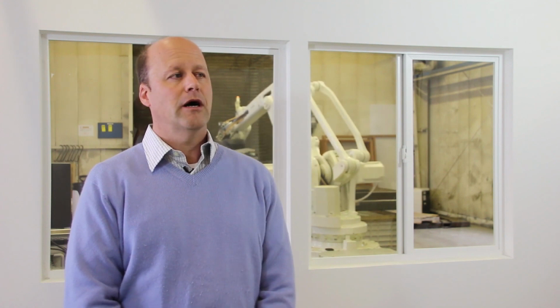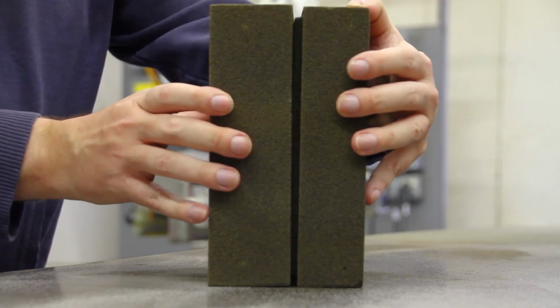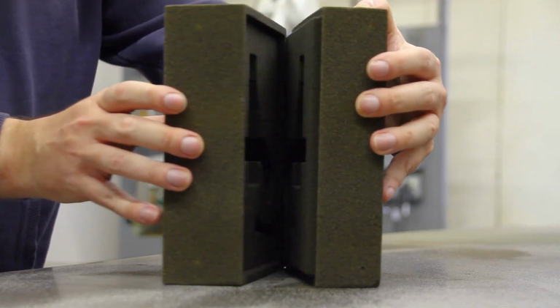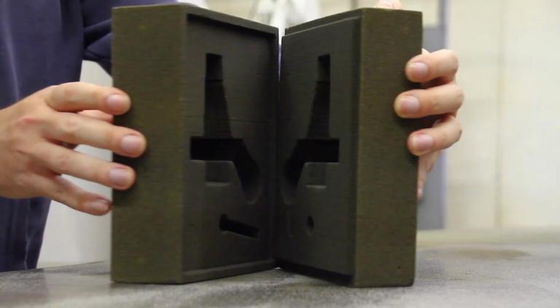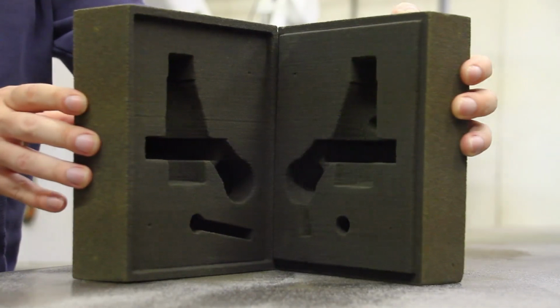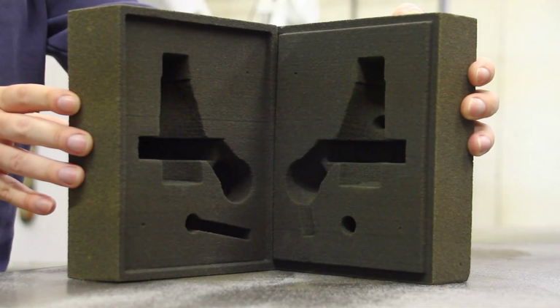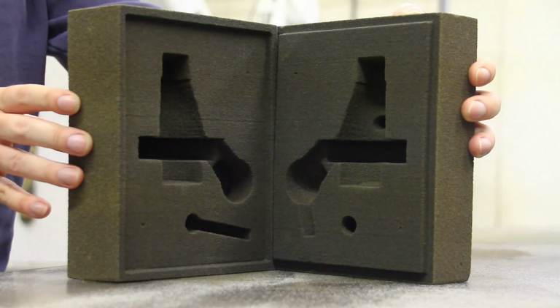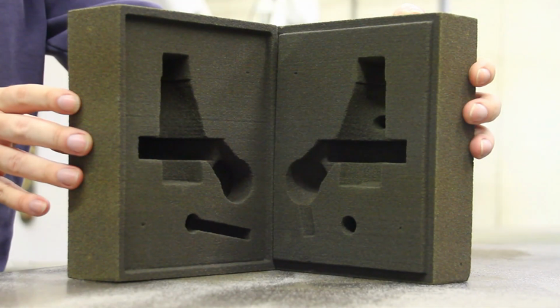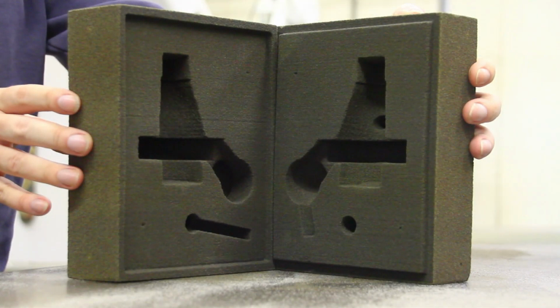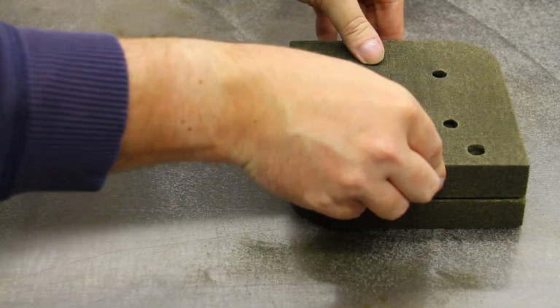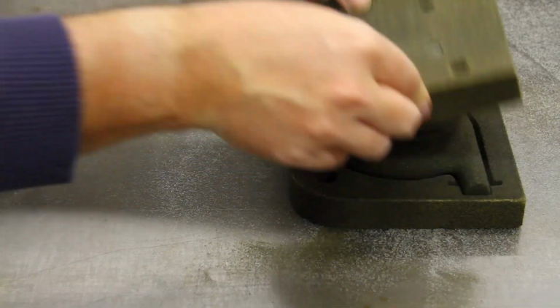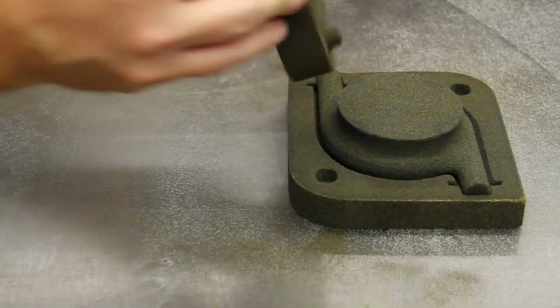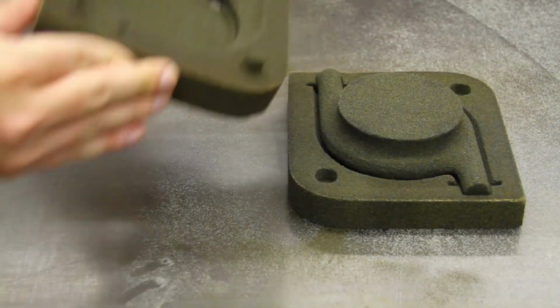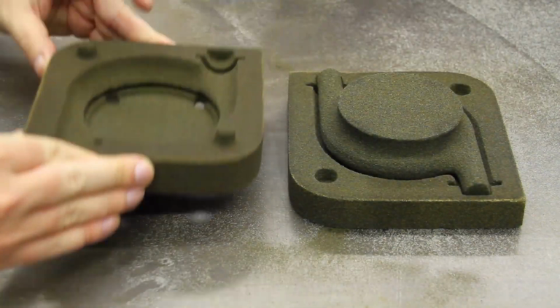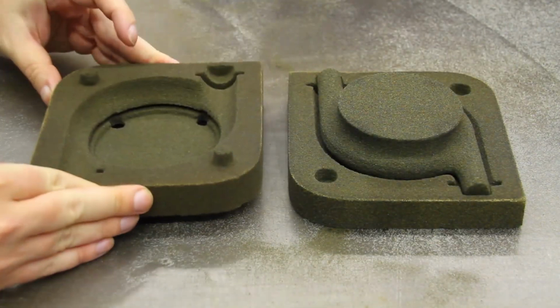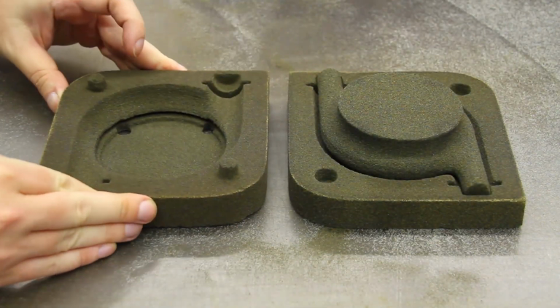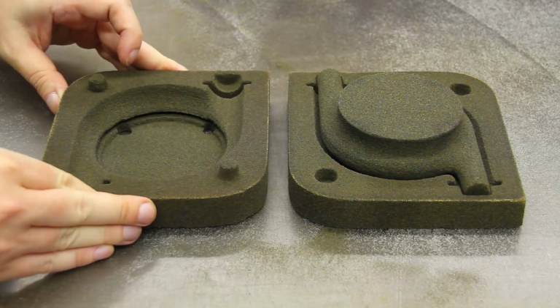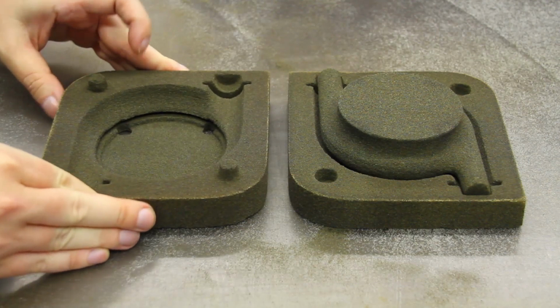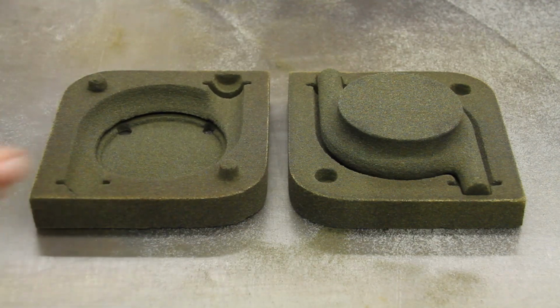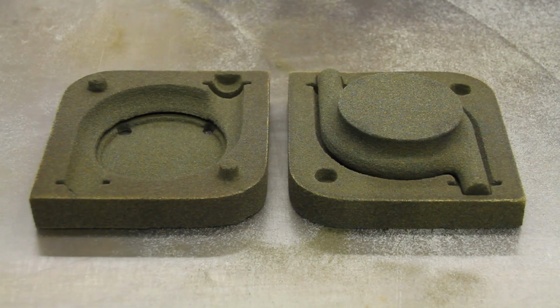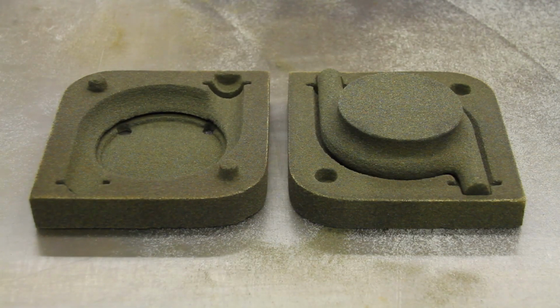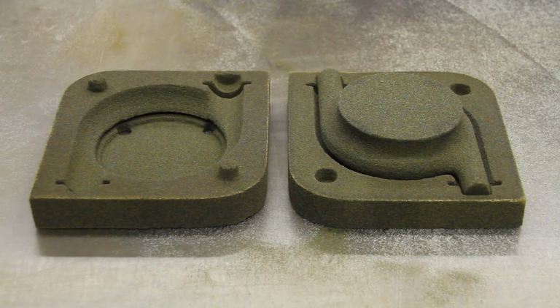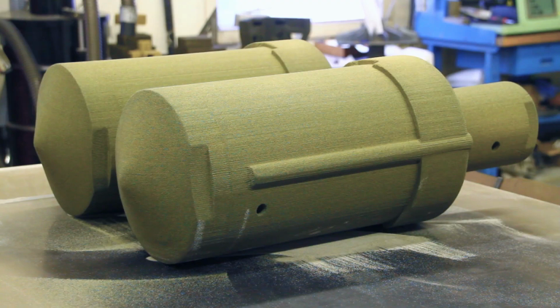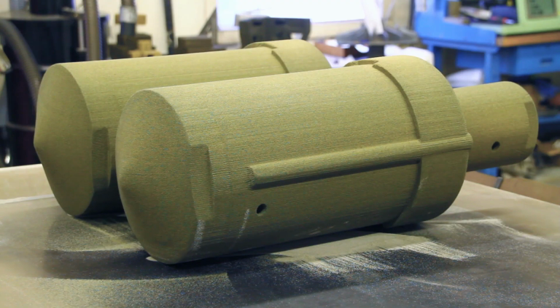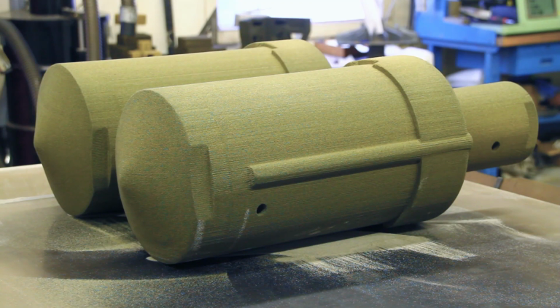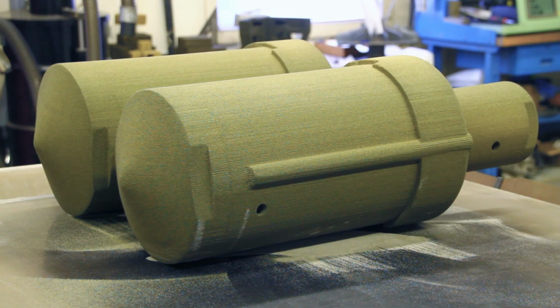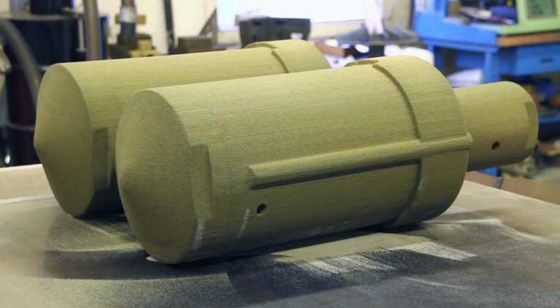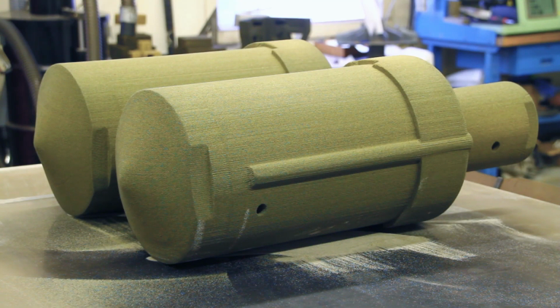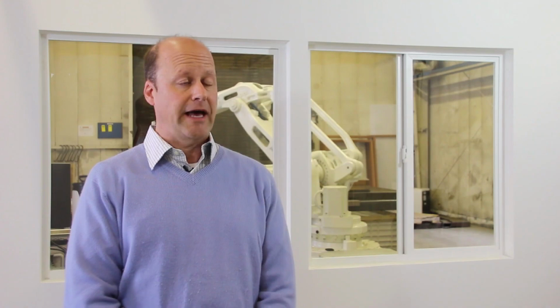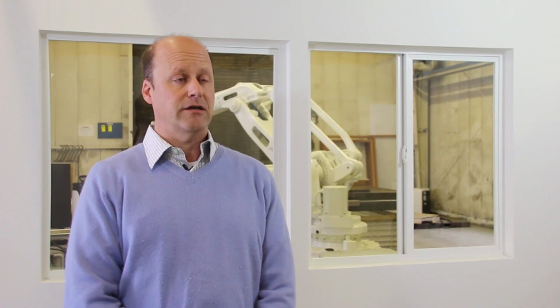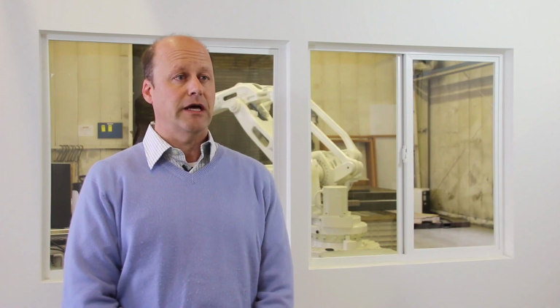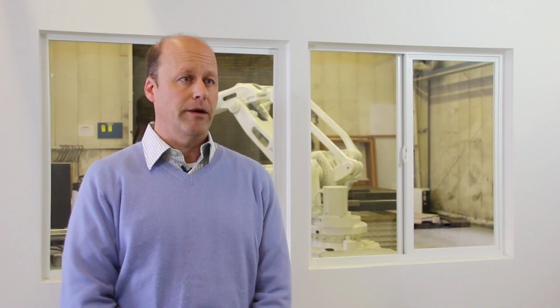A casting produced today with the Viridis process ten years from now will be of the same quality and the same geometry as the casting on day one.